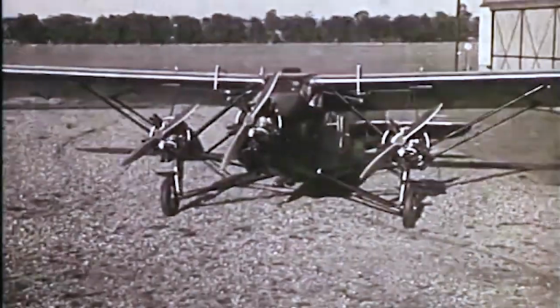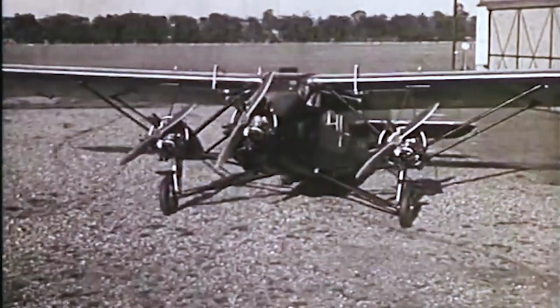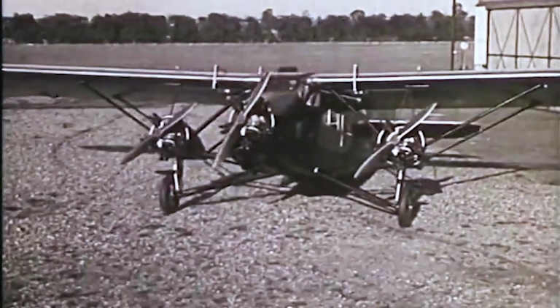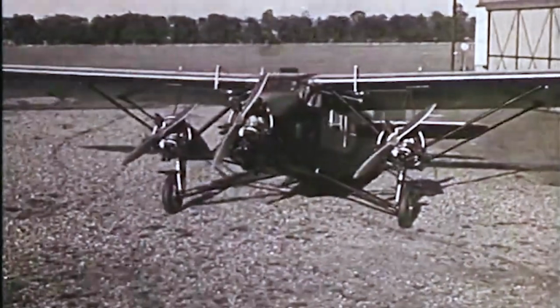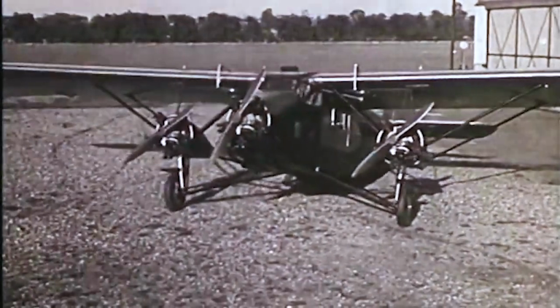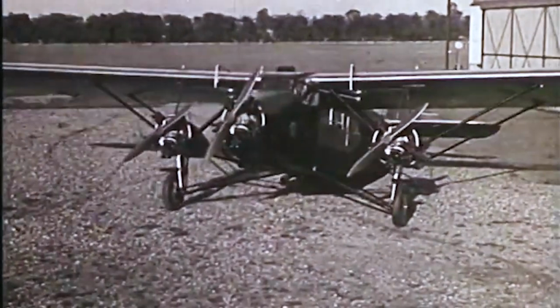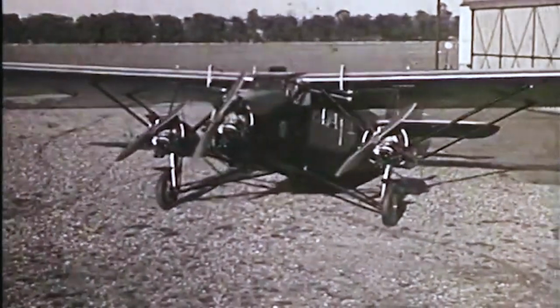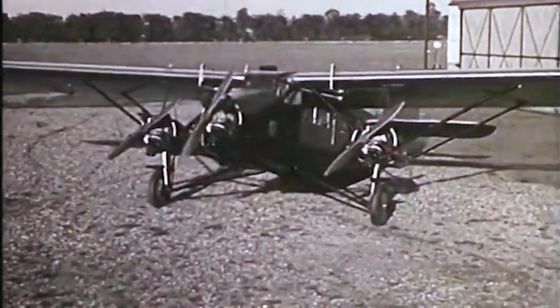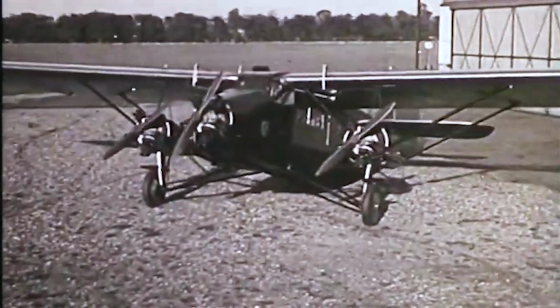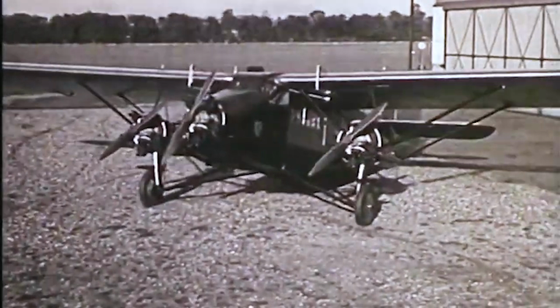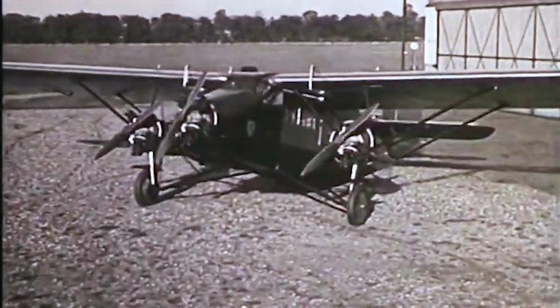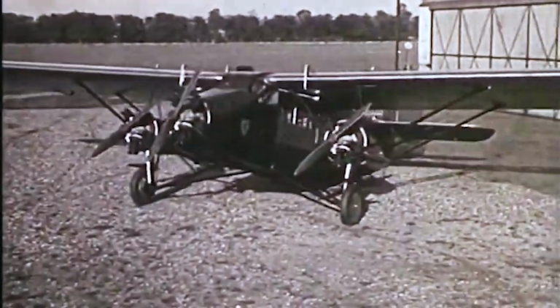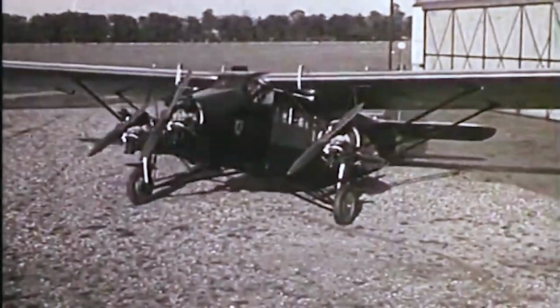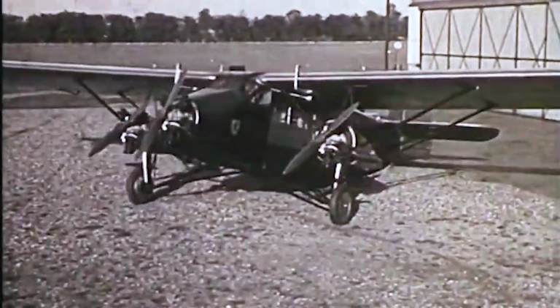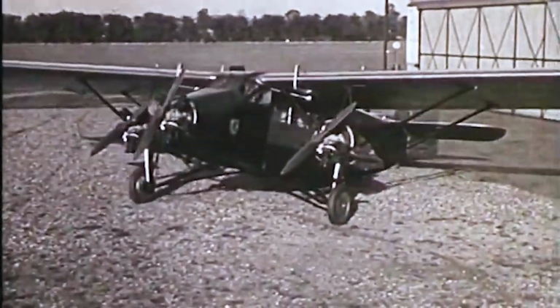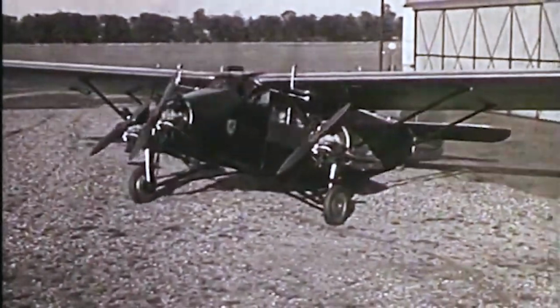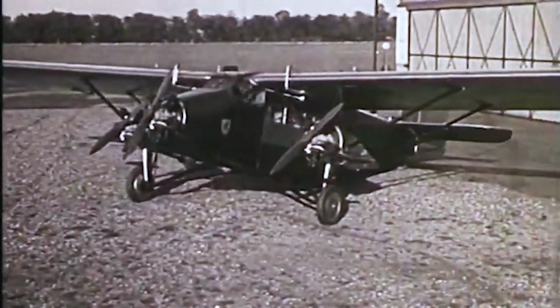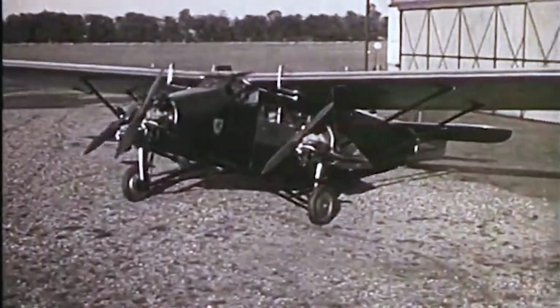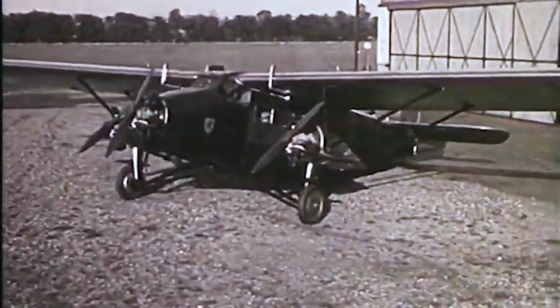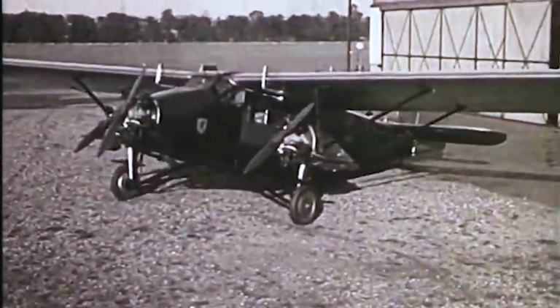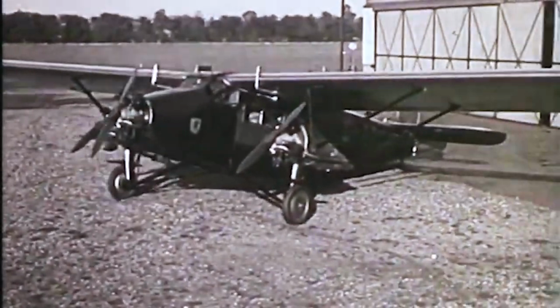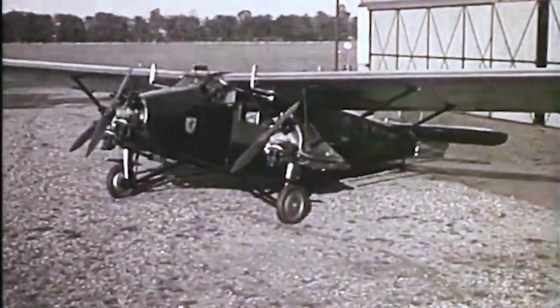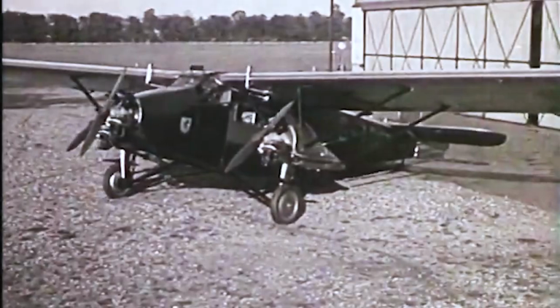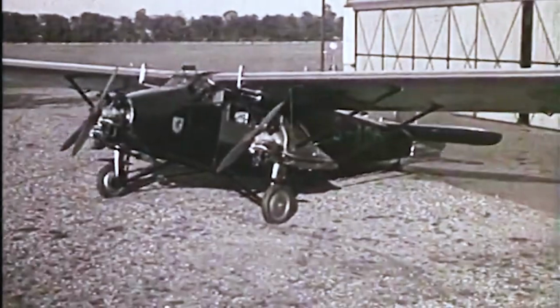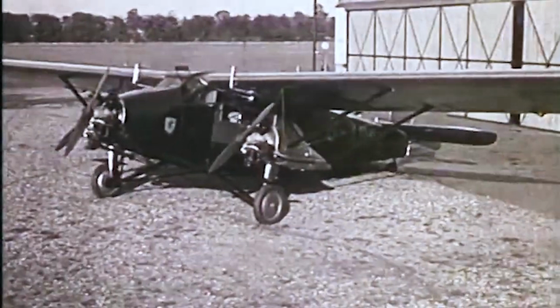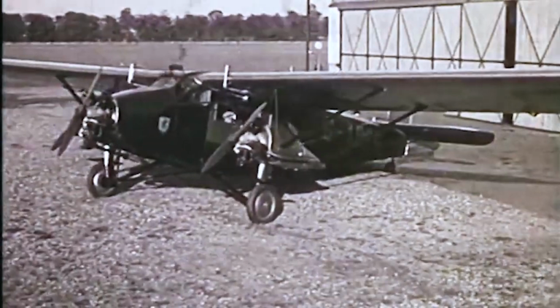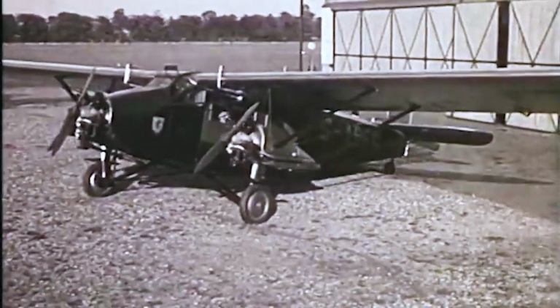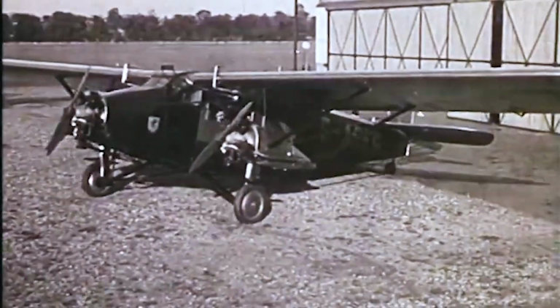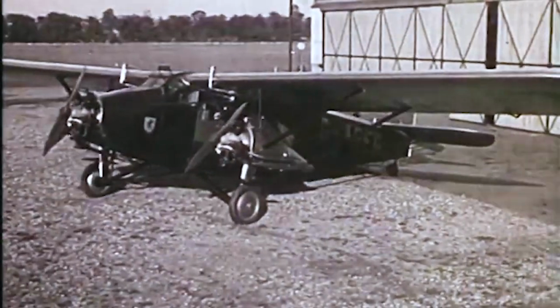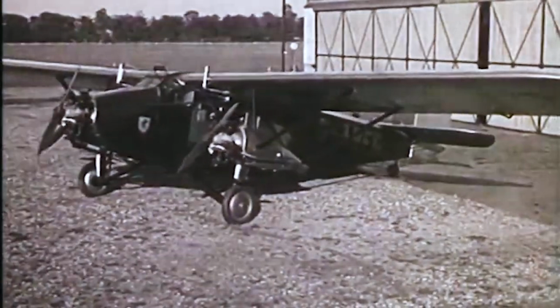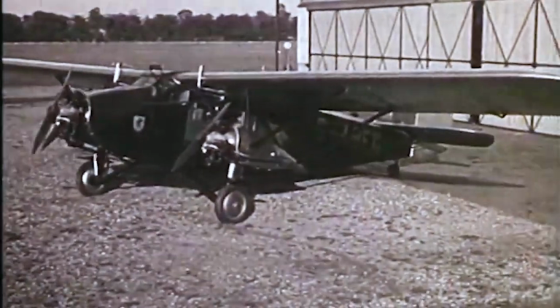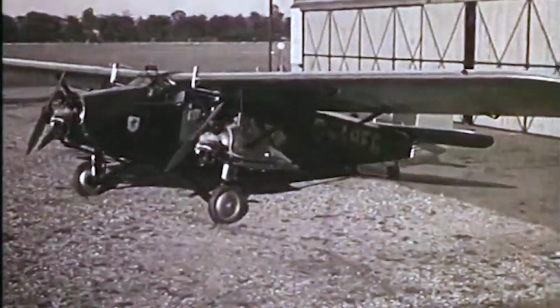Just turn around, will you? Just show this gentleman how she moves around. So easily — one hand.